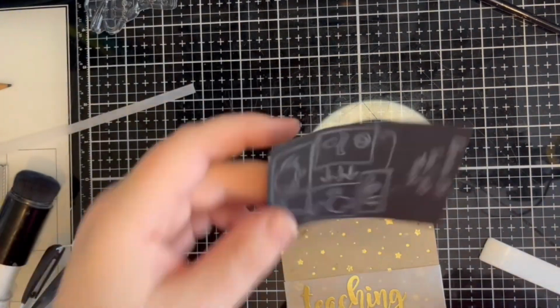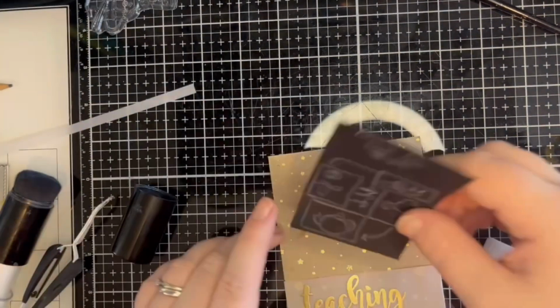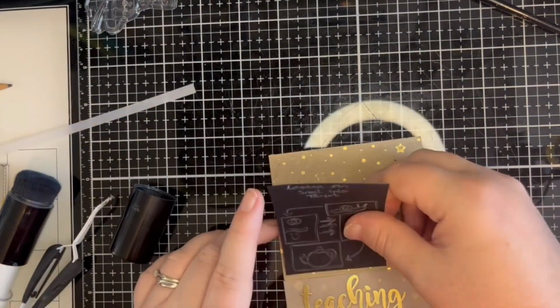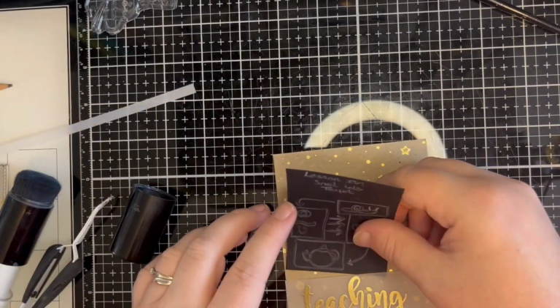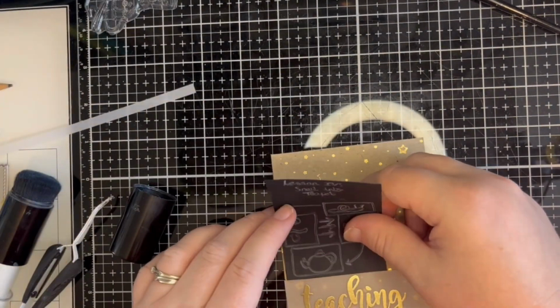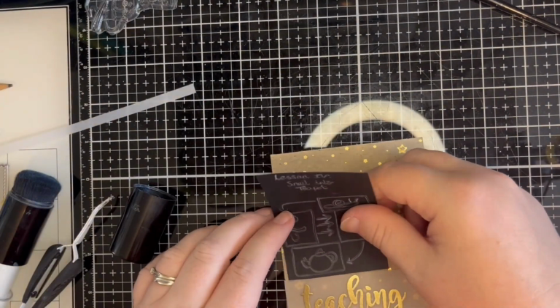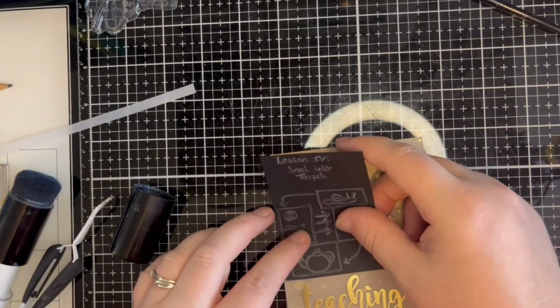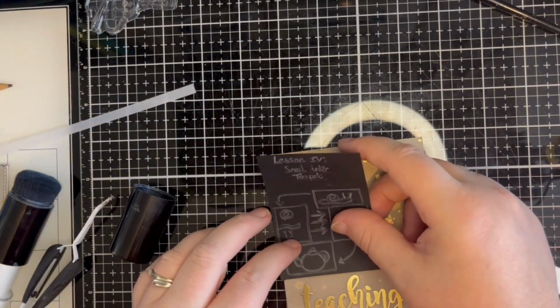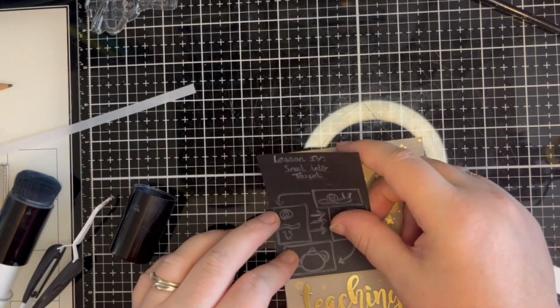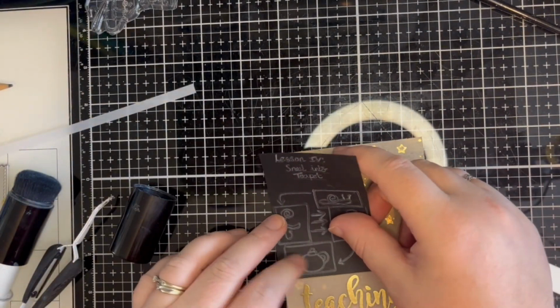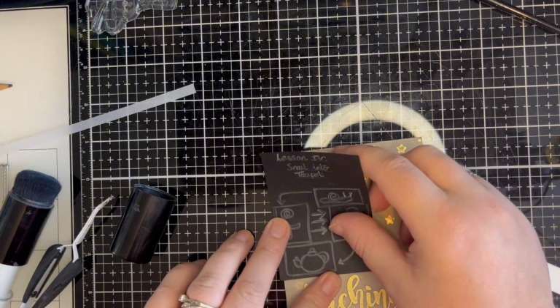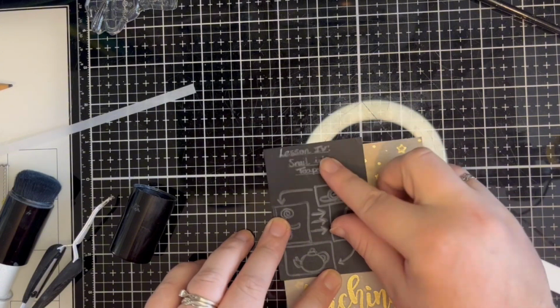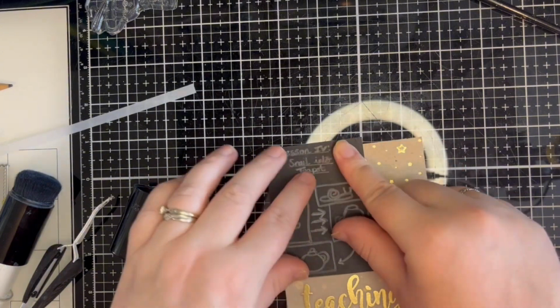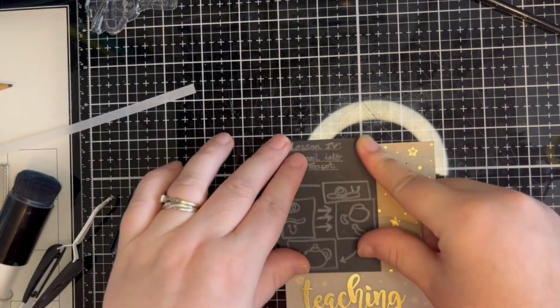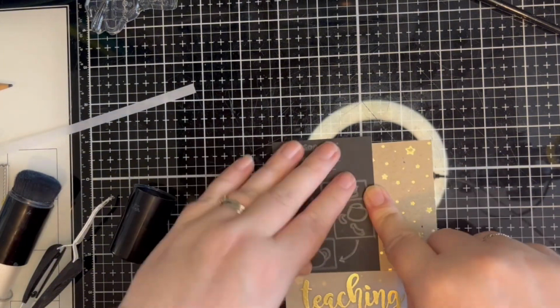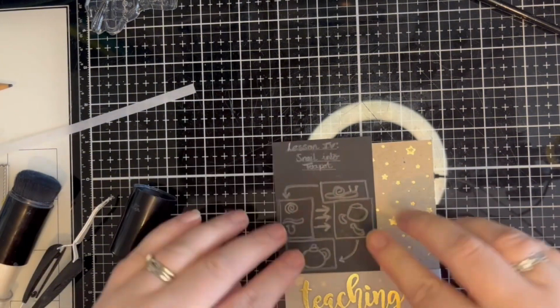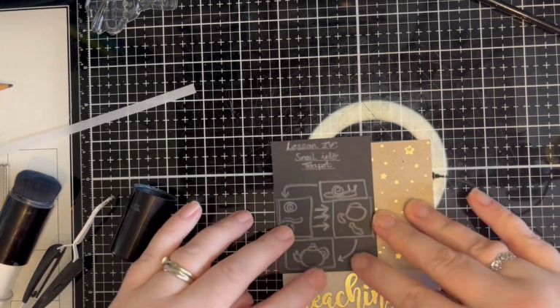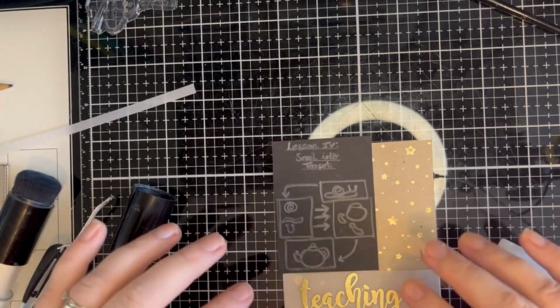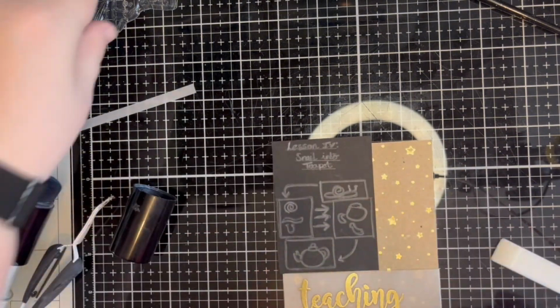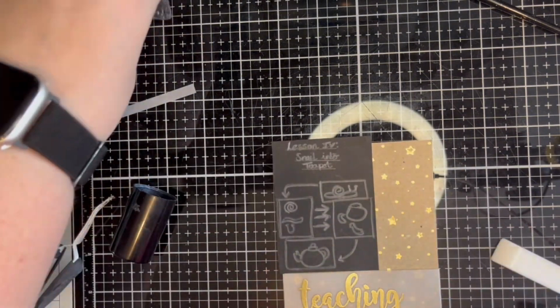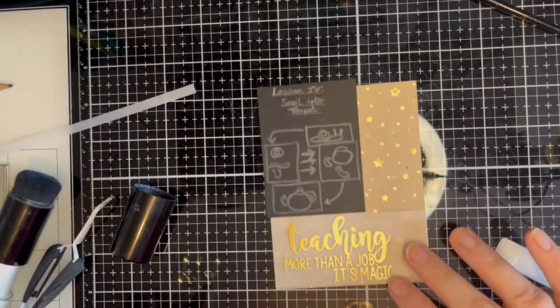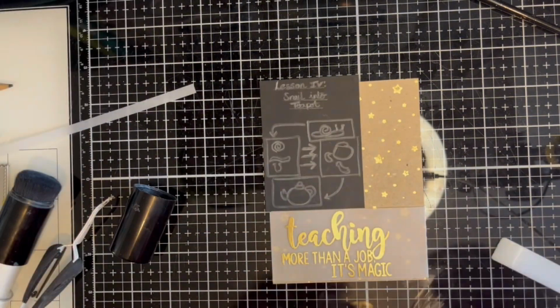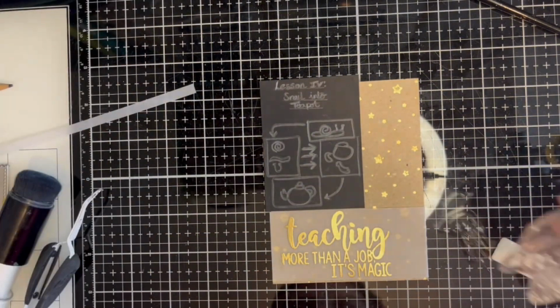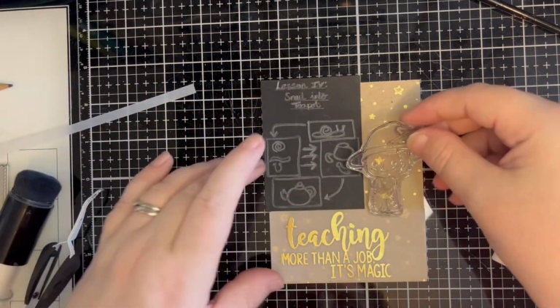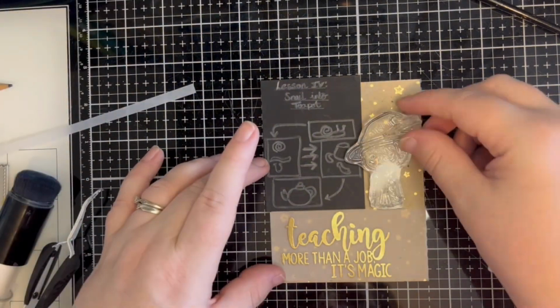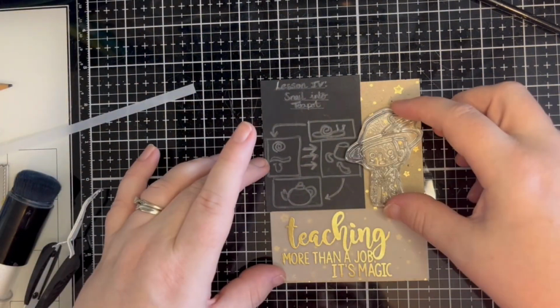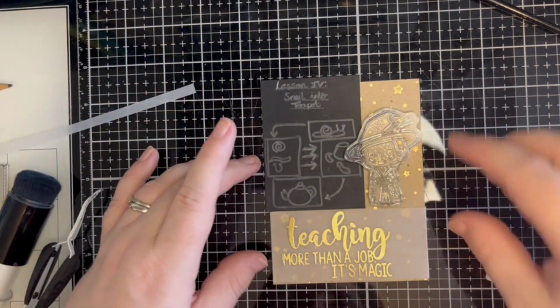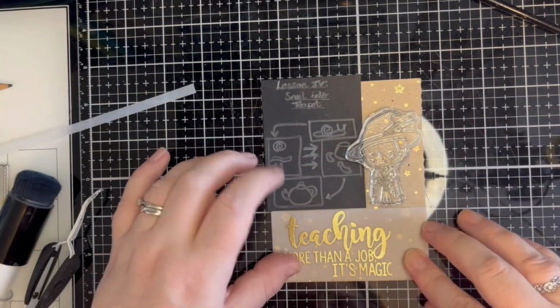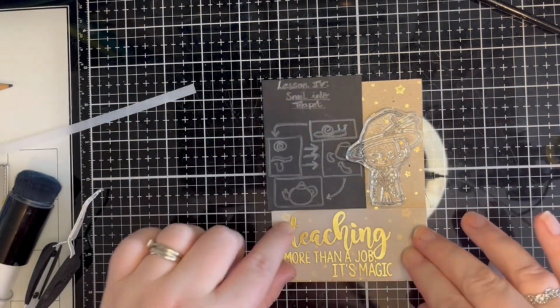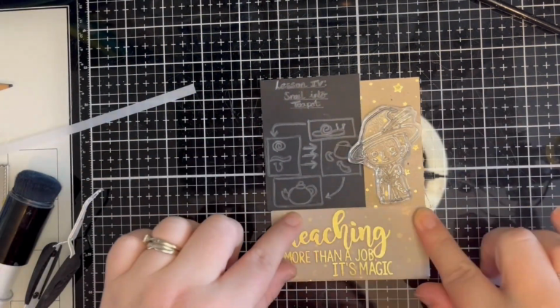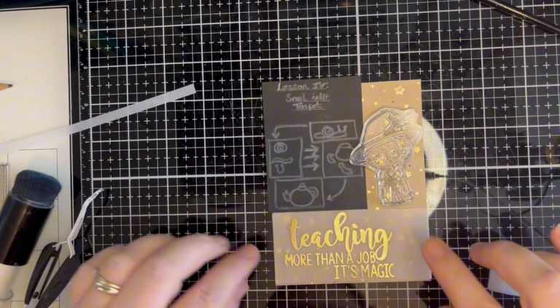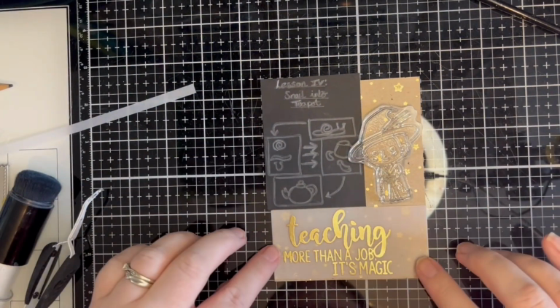I lay out the rest of my images on the card including the professor, which I will be shortly stamping and colouring.